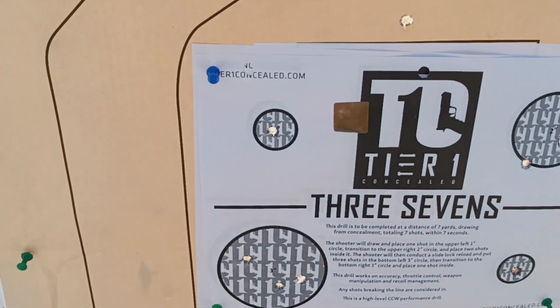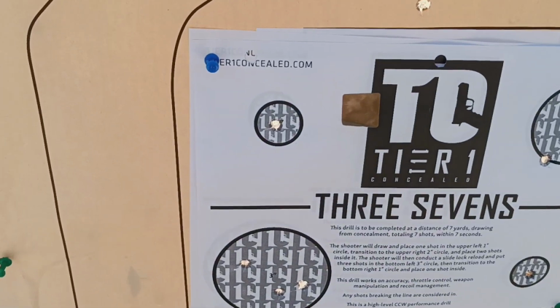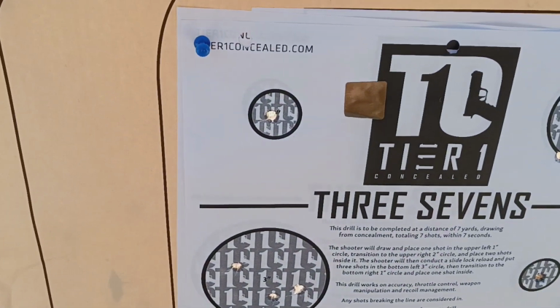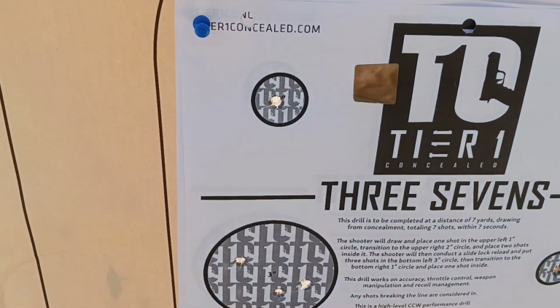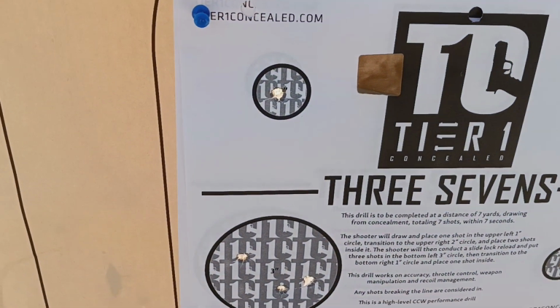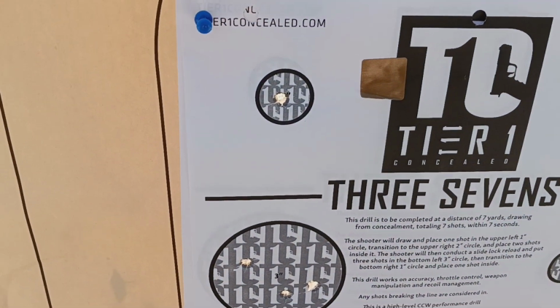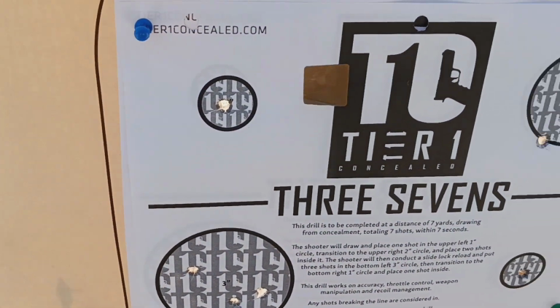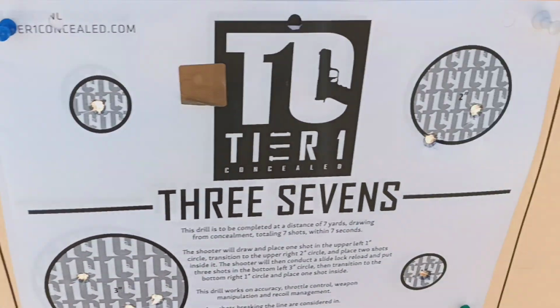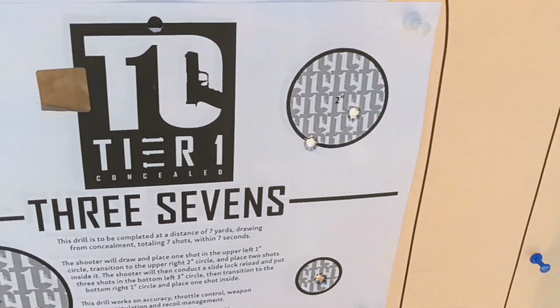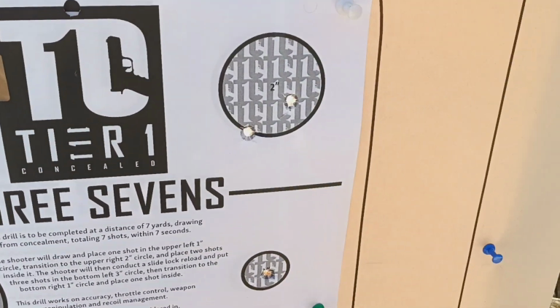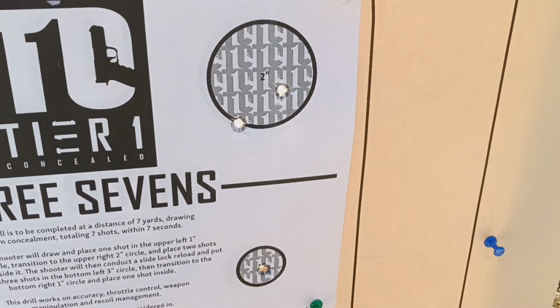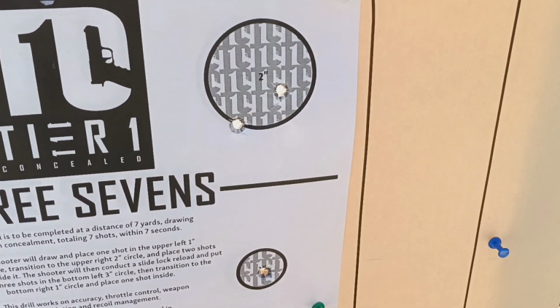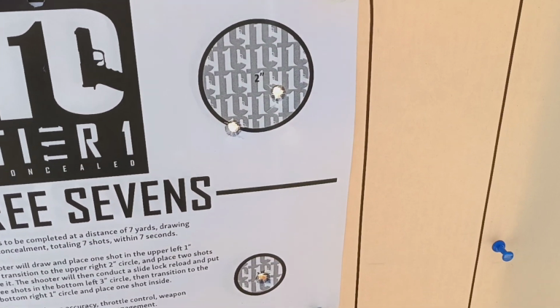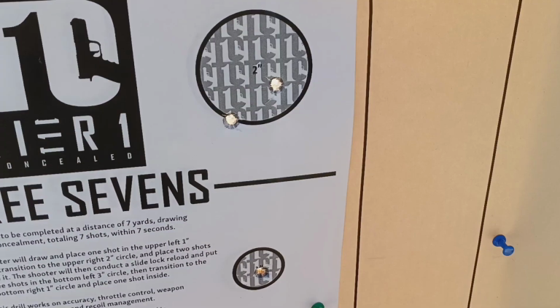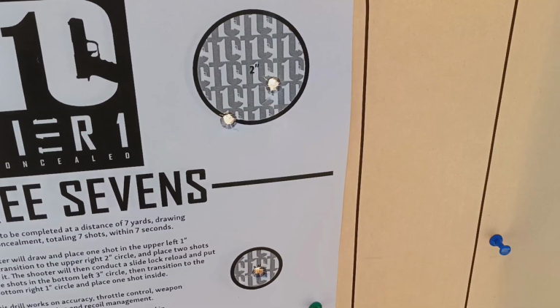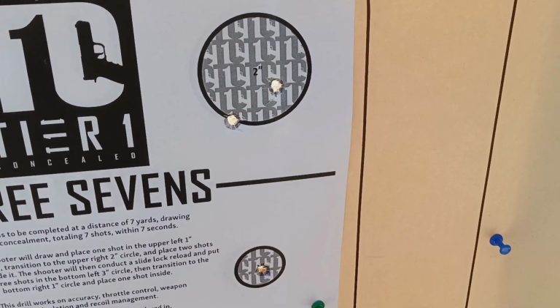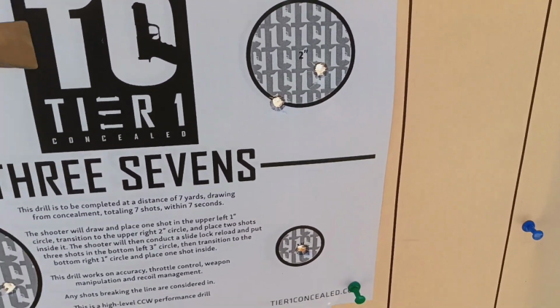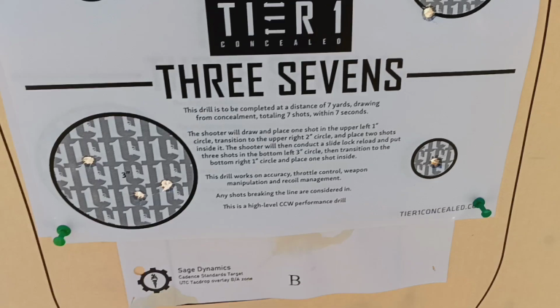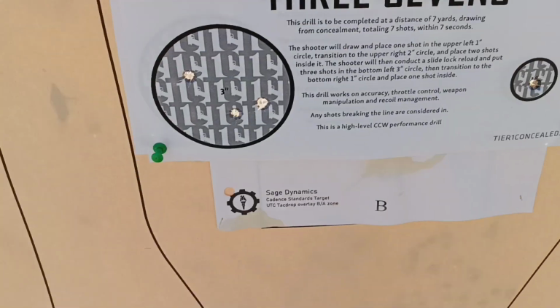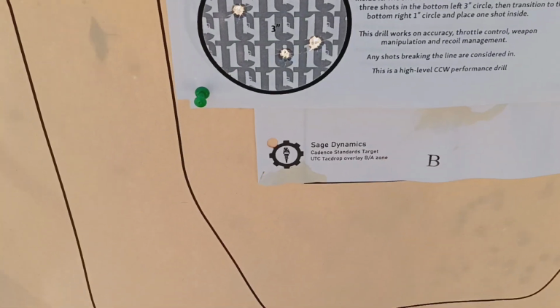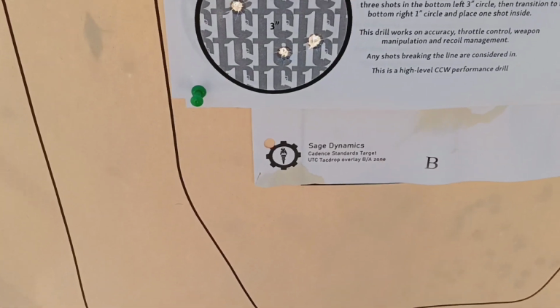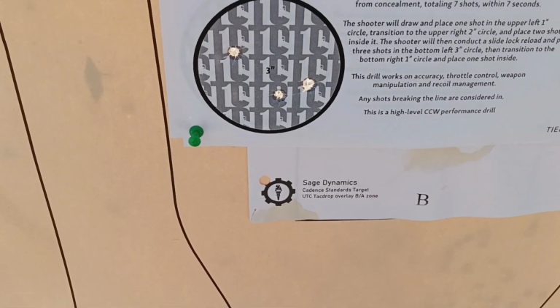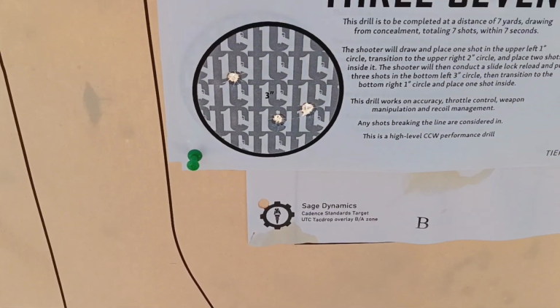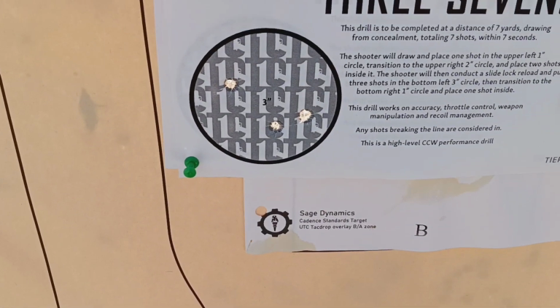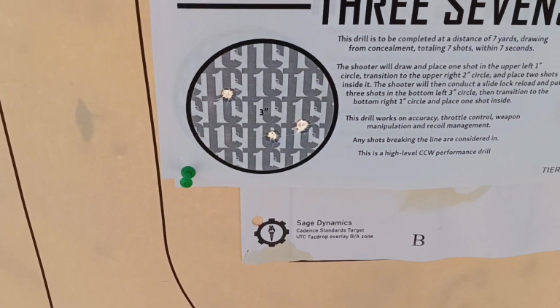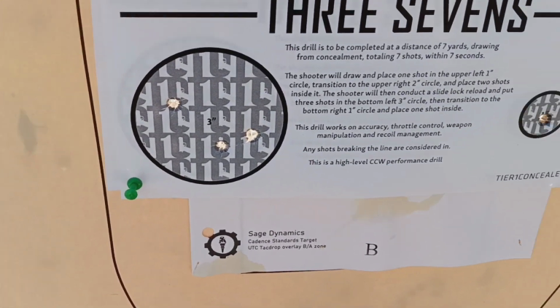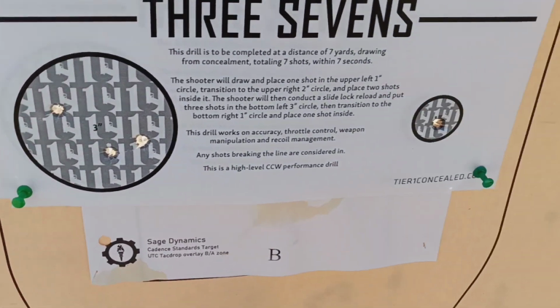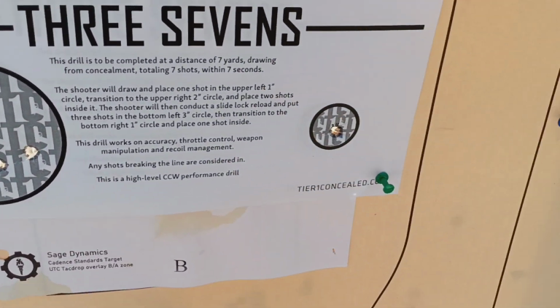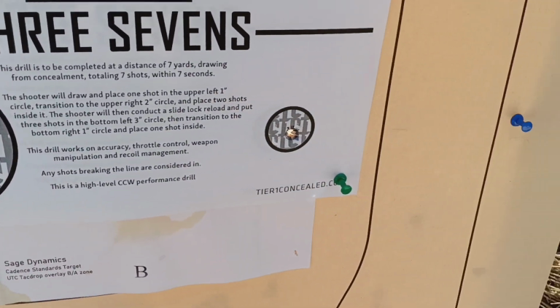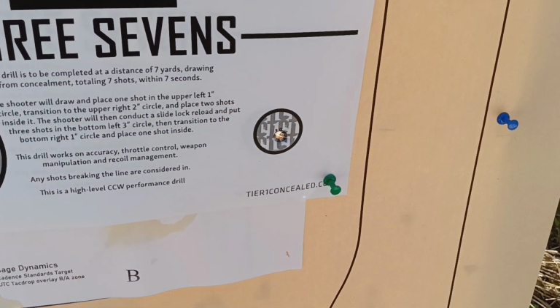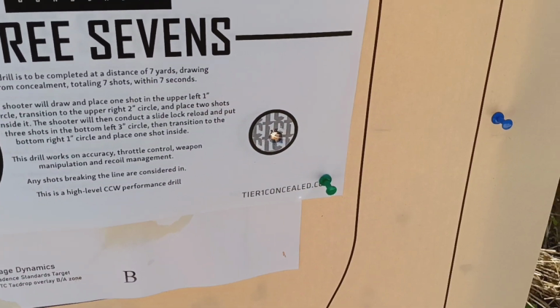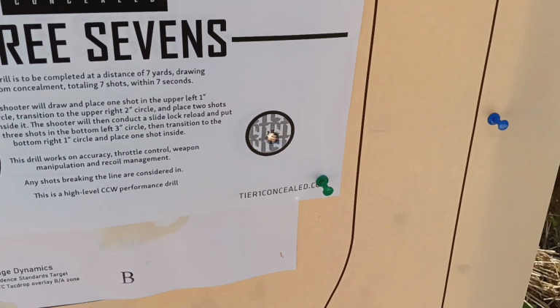Alrighty. First shot, number two. That's a line breaker, but that works. 1, 2, 3, 1.